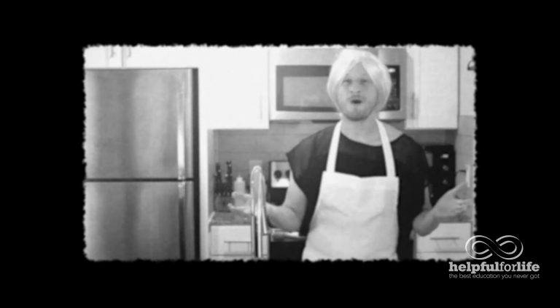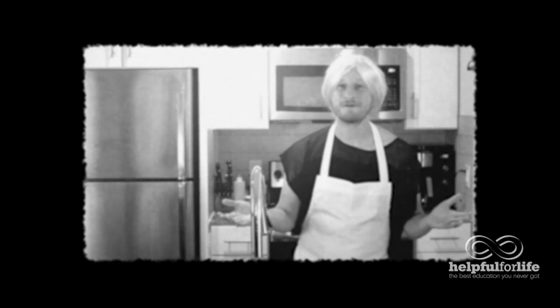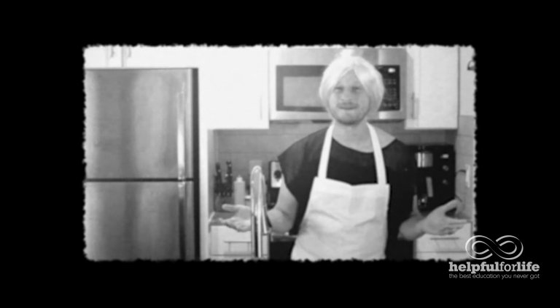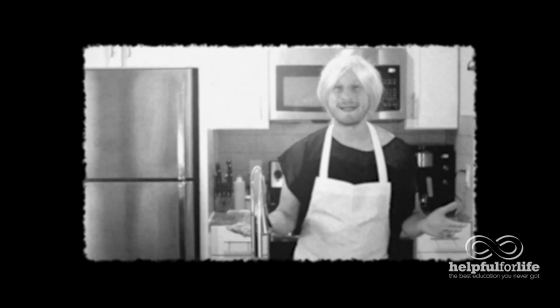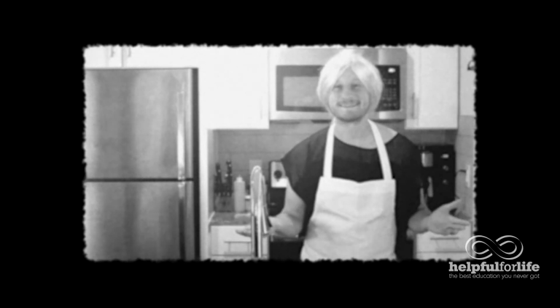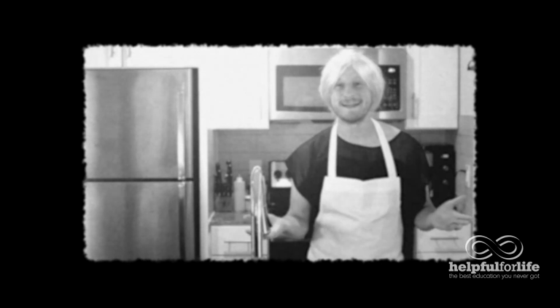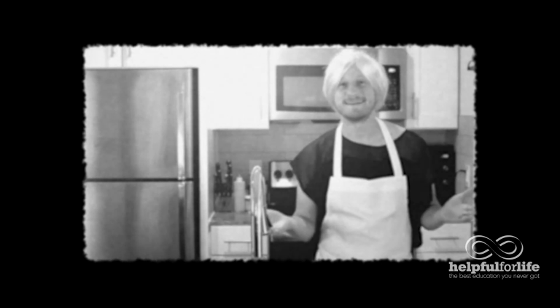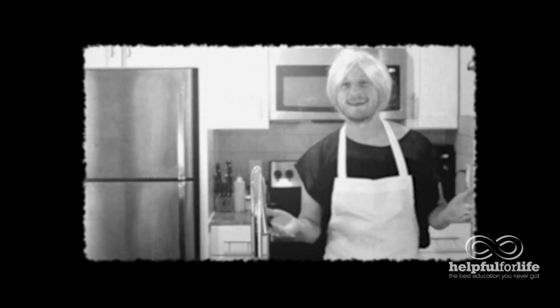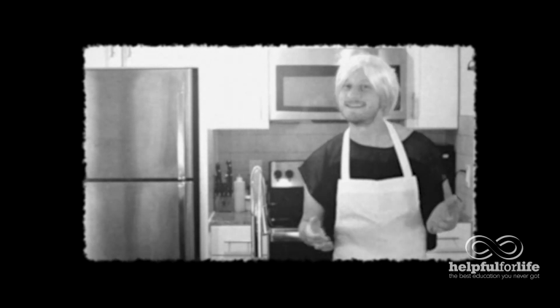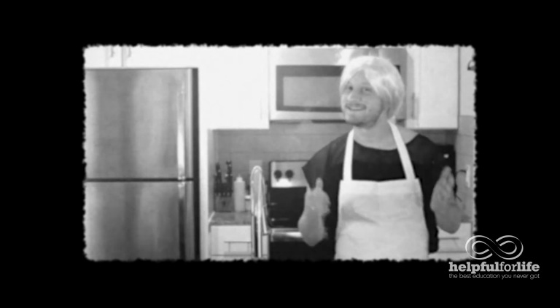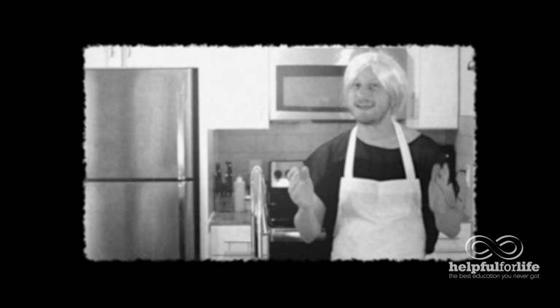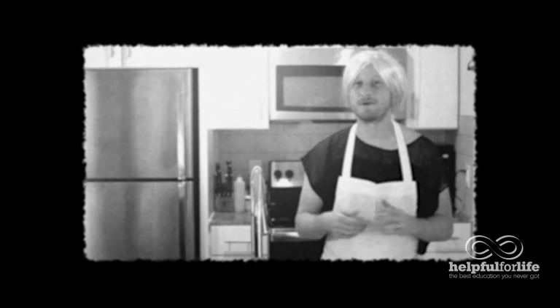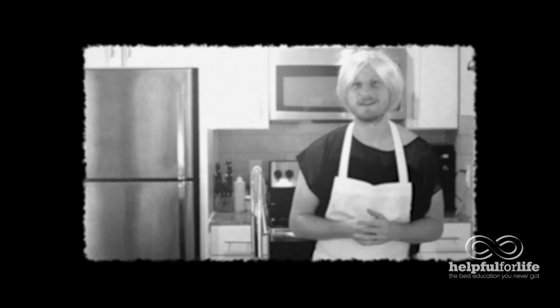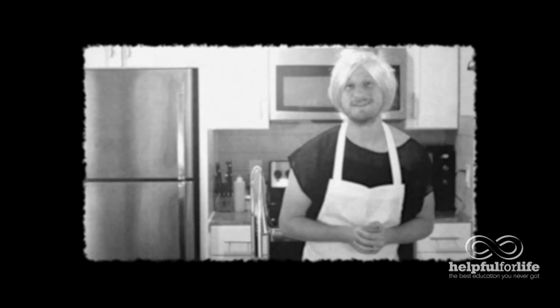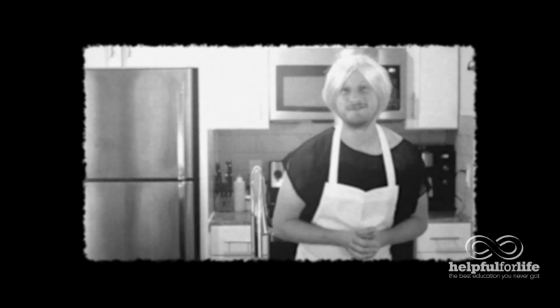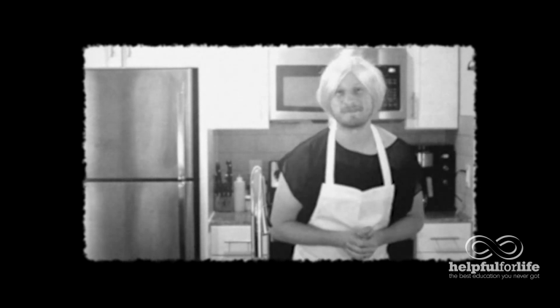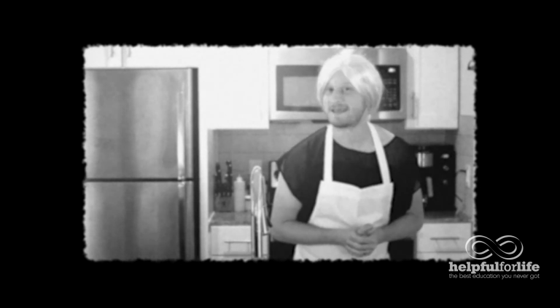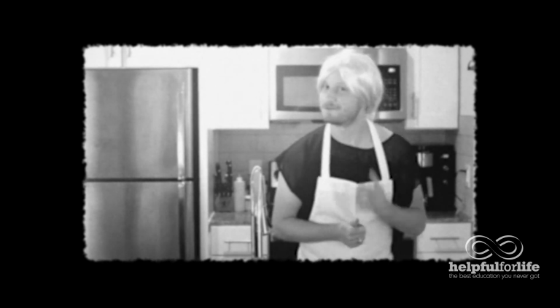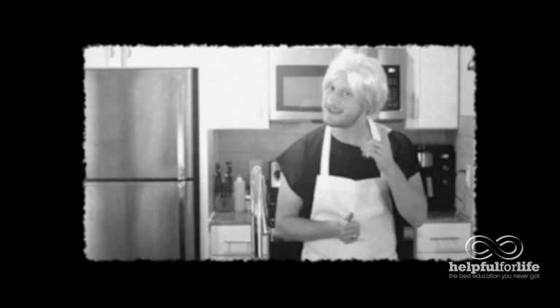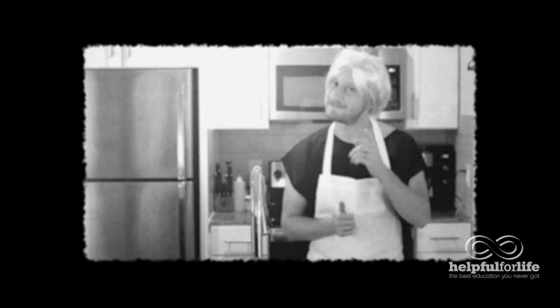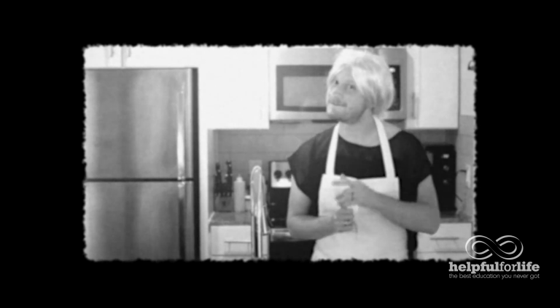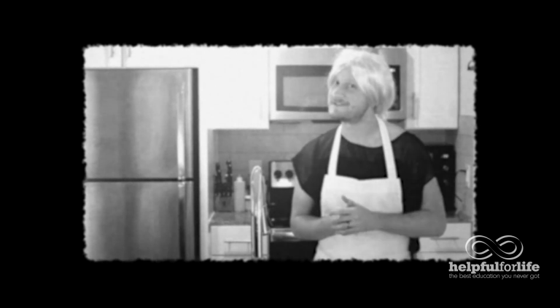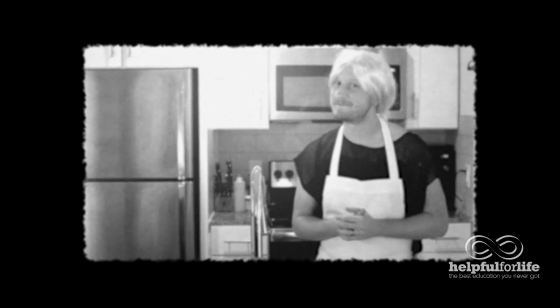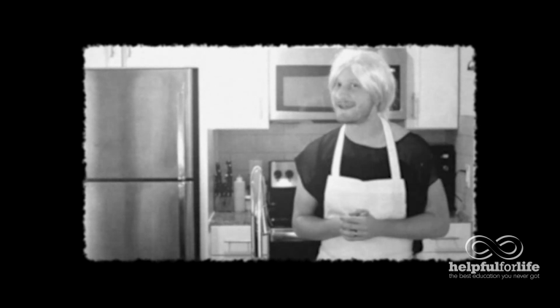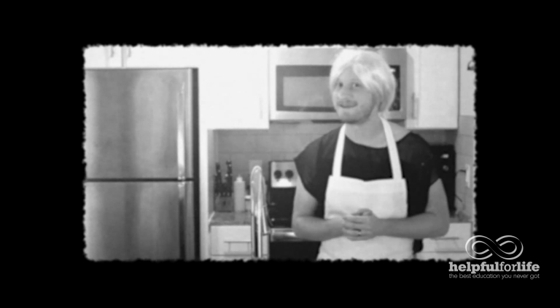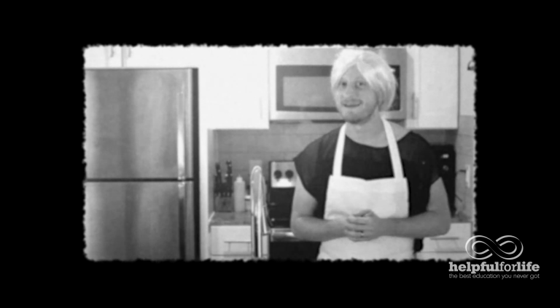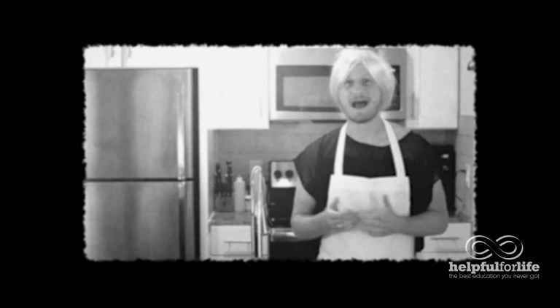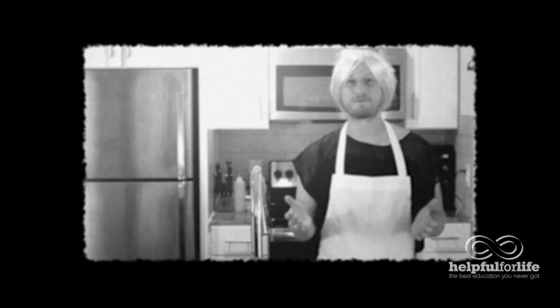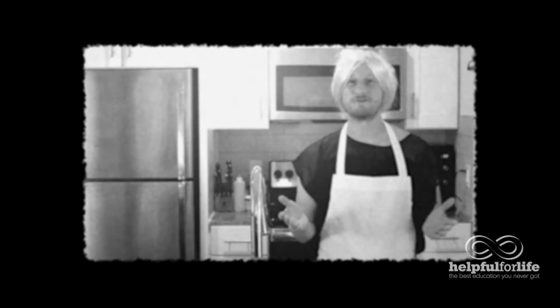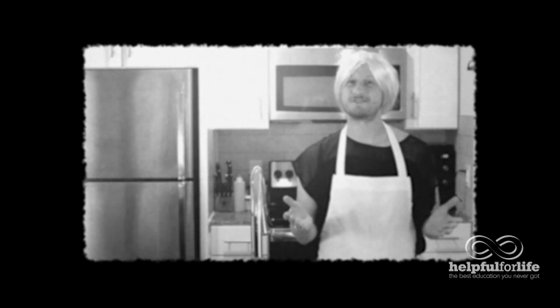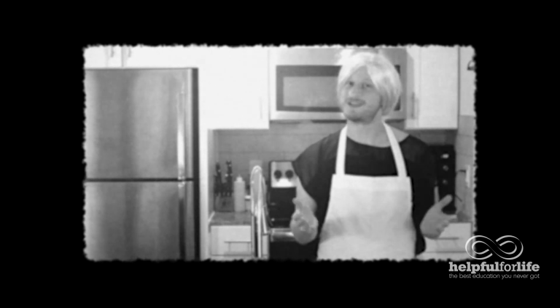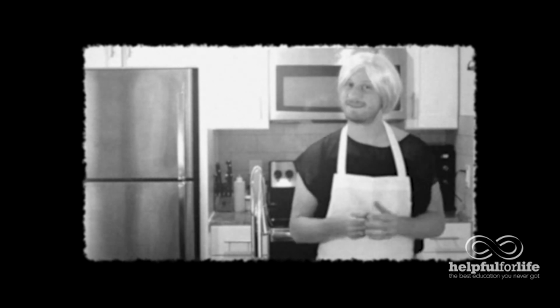Welcome to class, ladies. Today we're going to teach you something that will definitely please your man: how to roast a chicken.